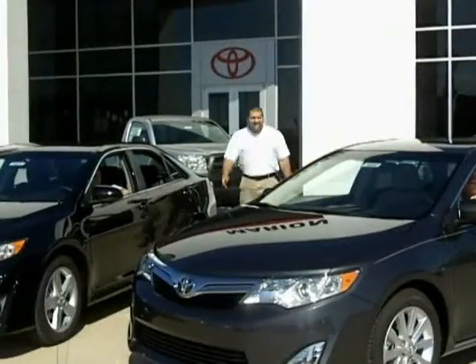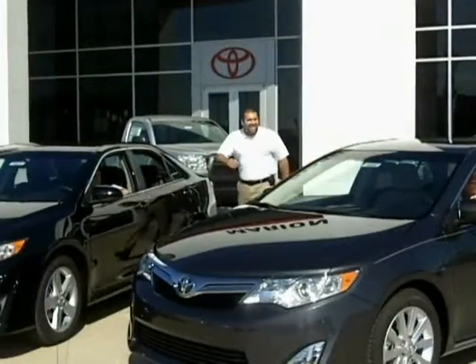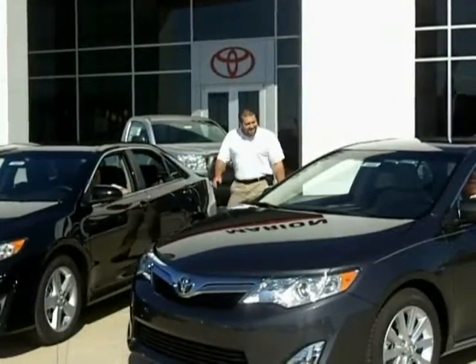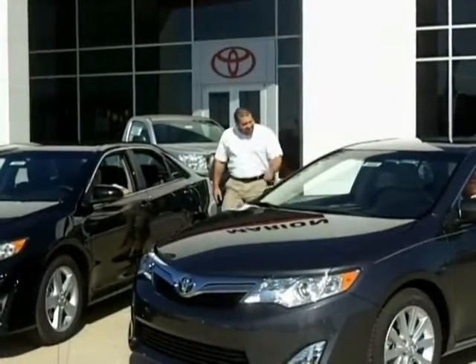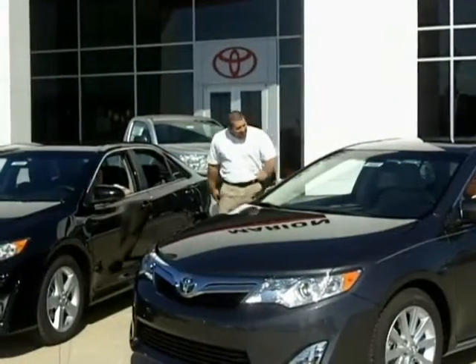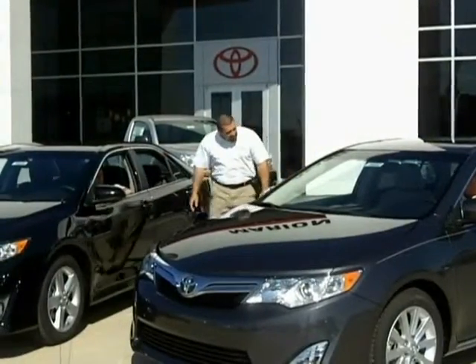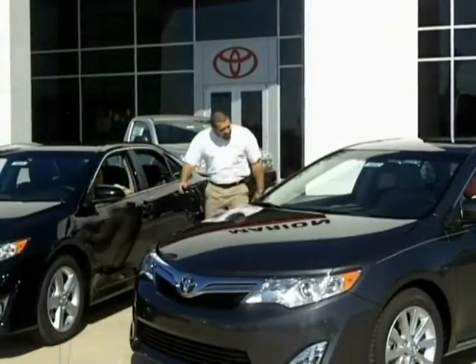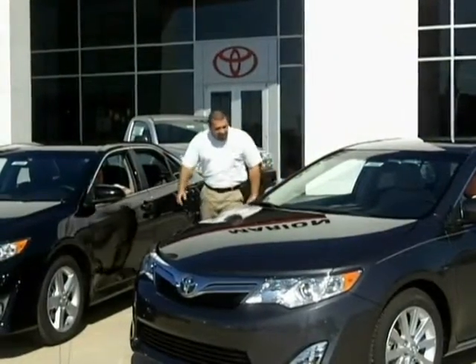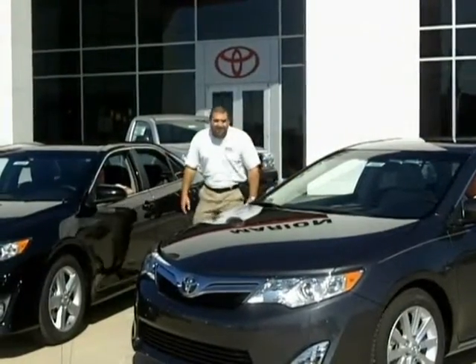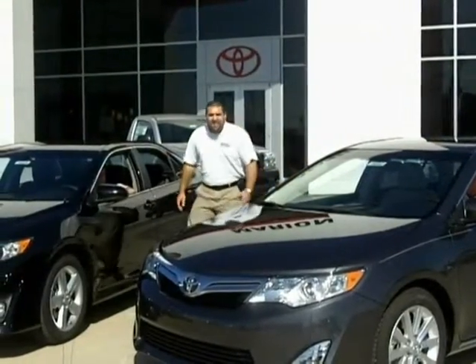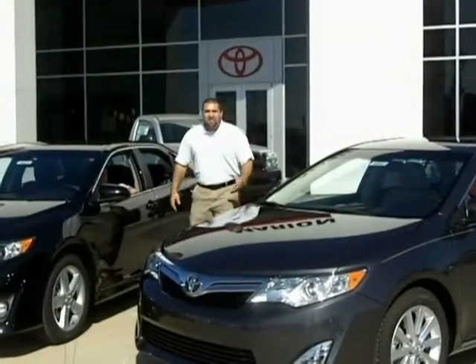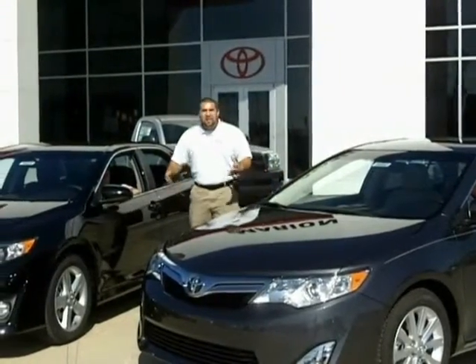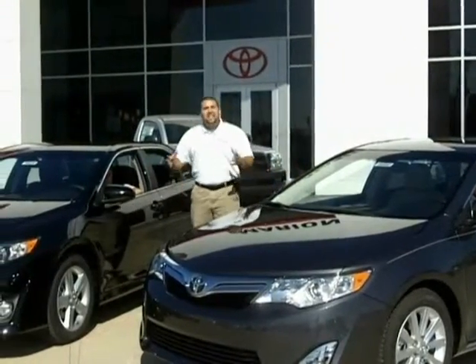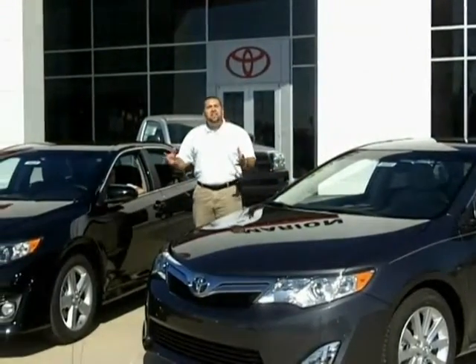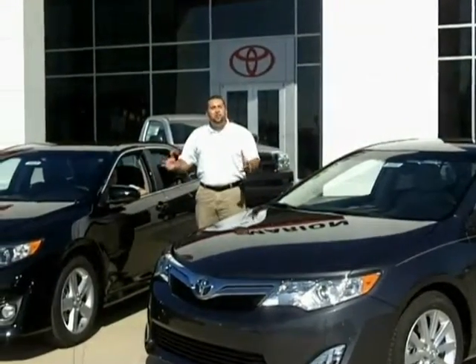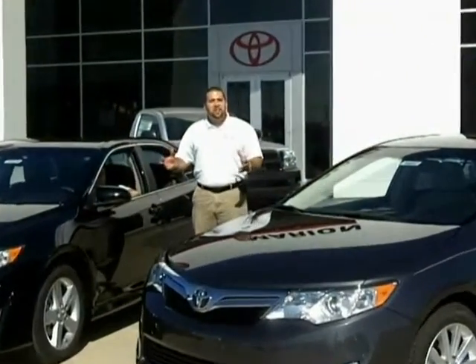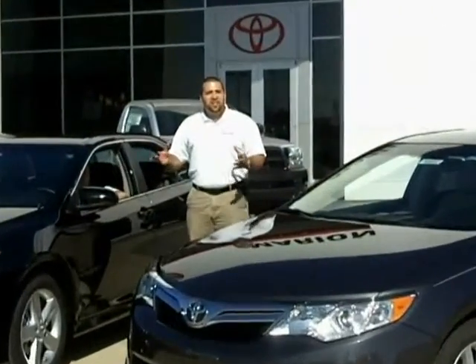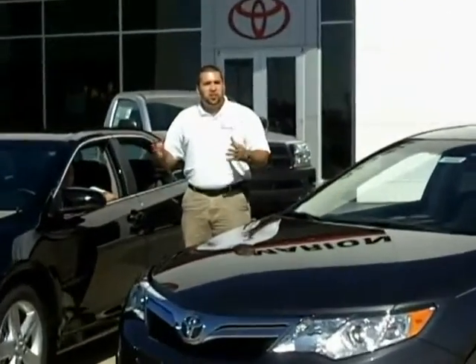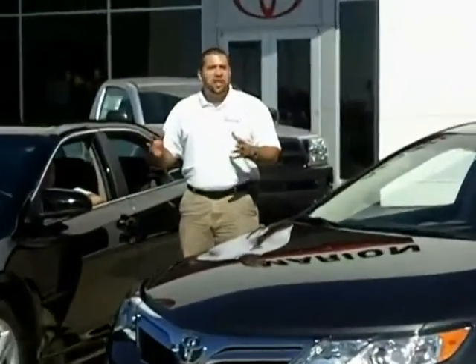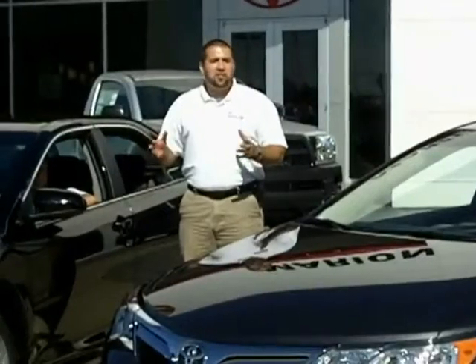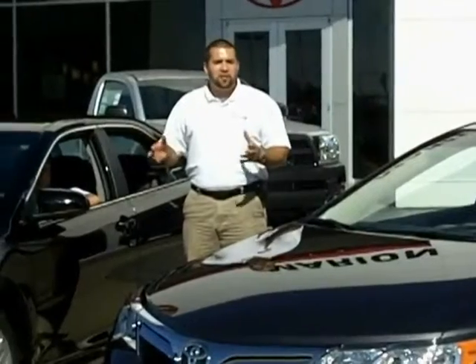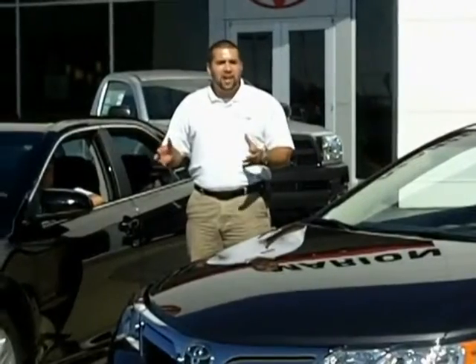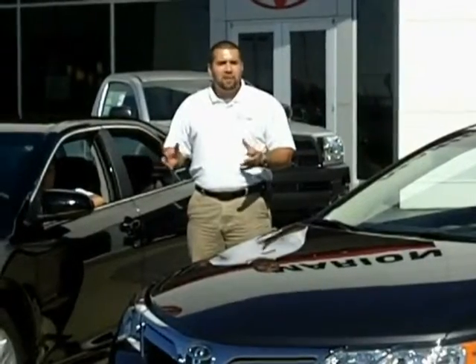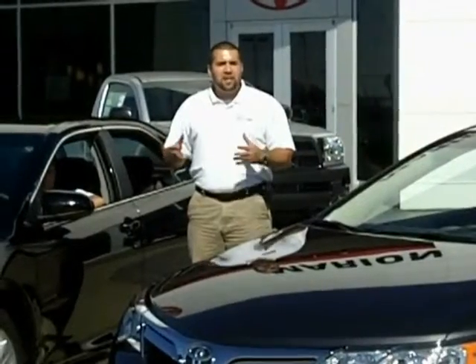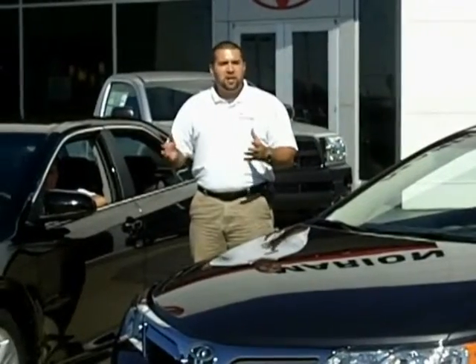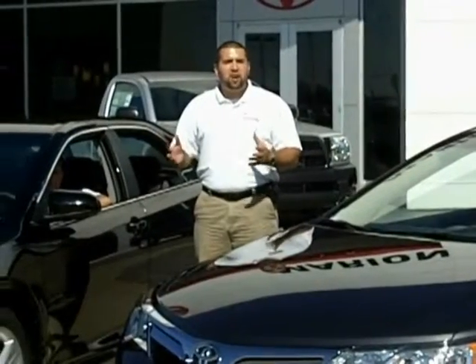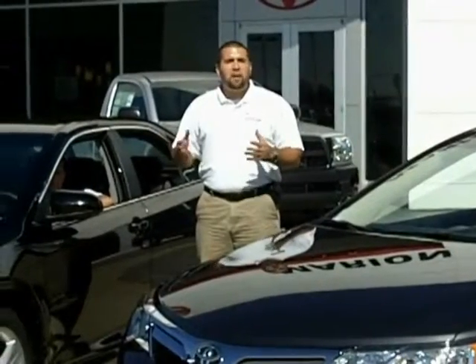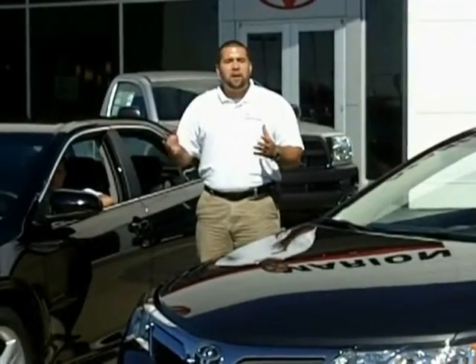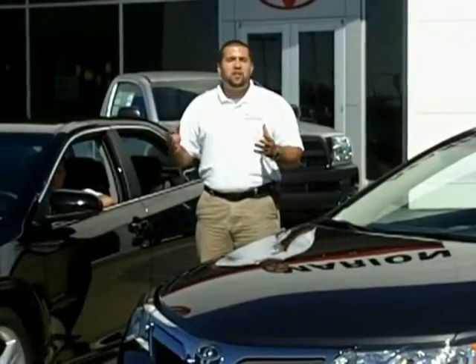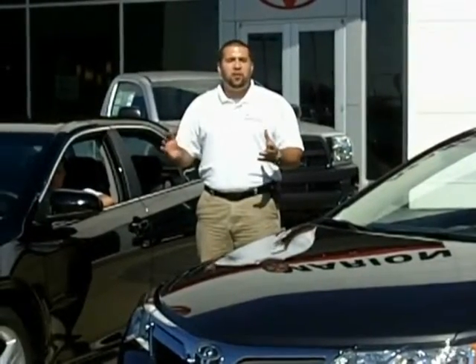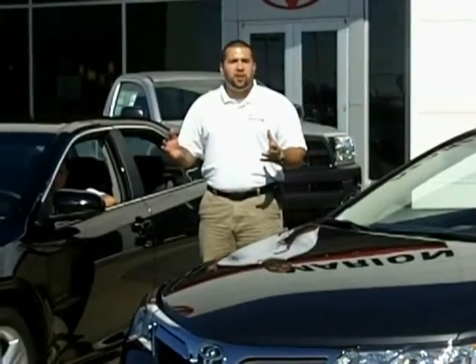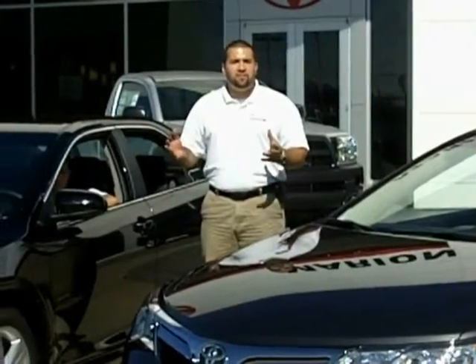Hey guys, that sounded kind of fun. If you have any questions on the 2012 Camry, give me a call at Marion Toyota.